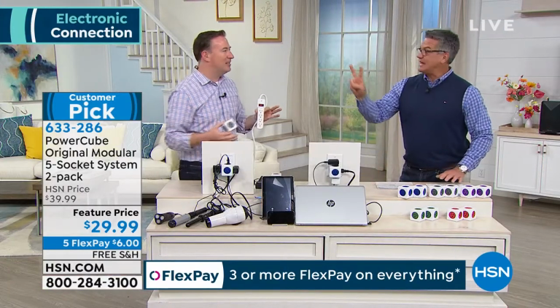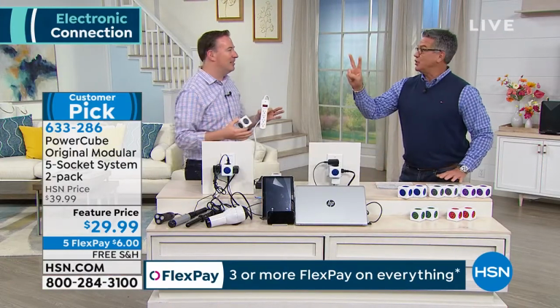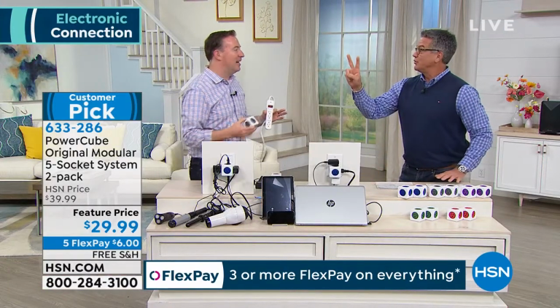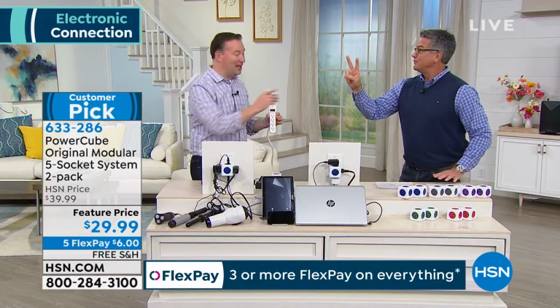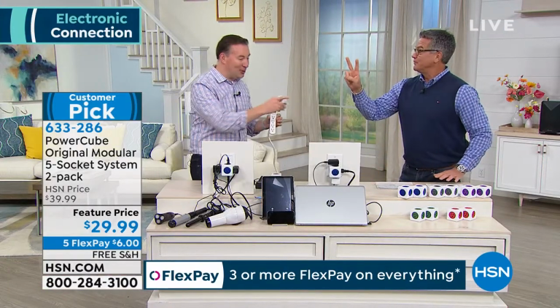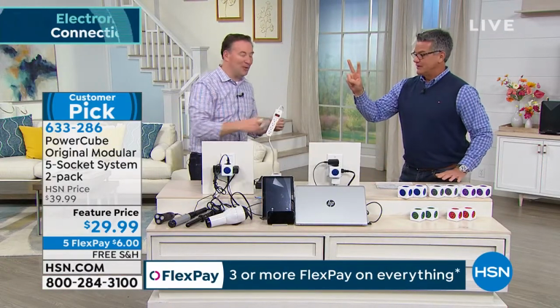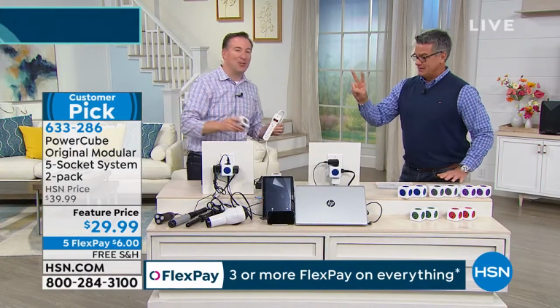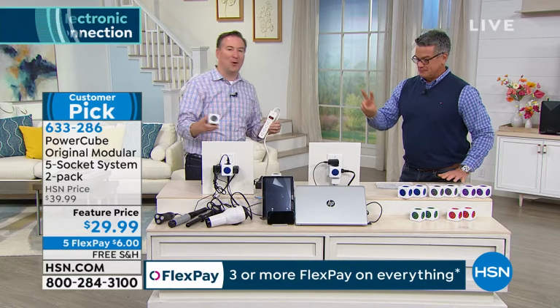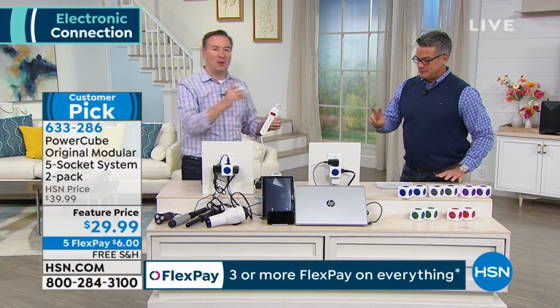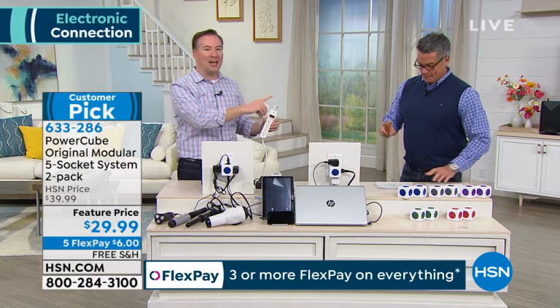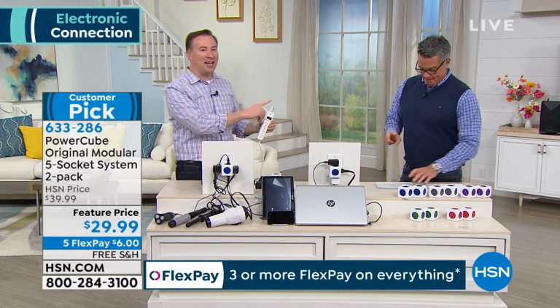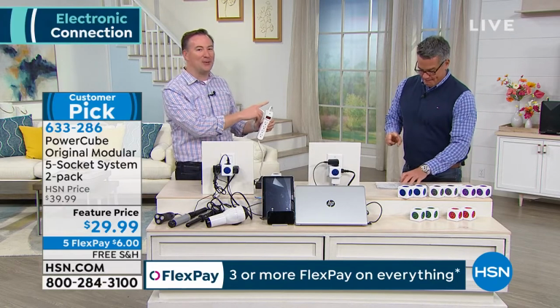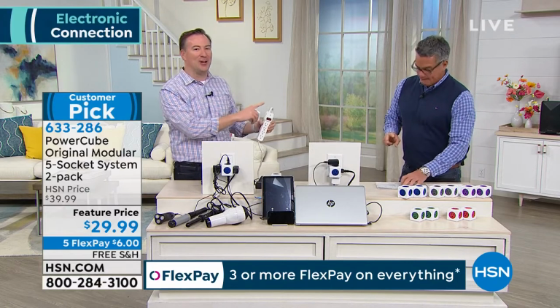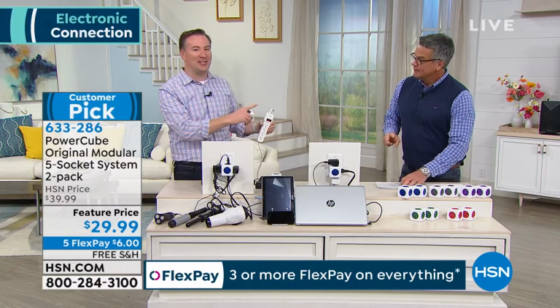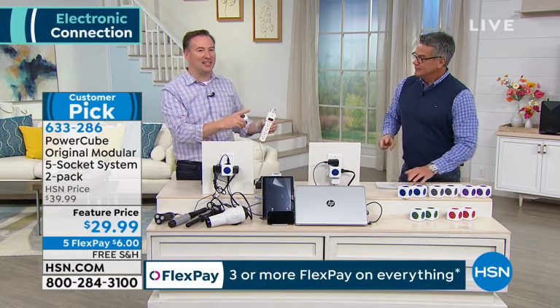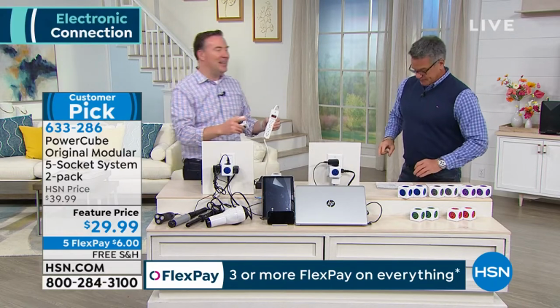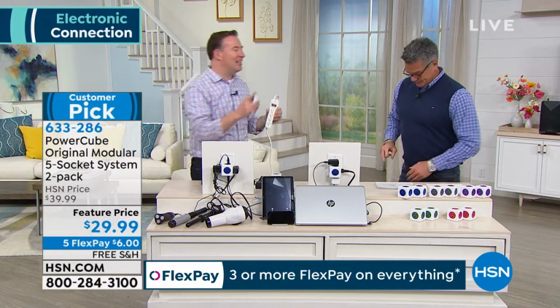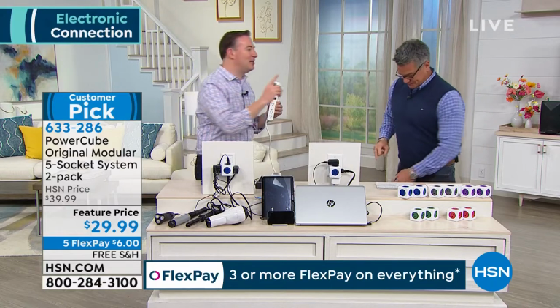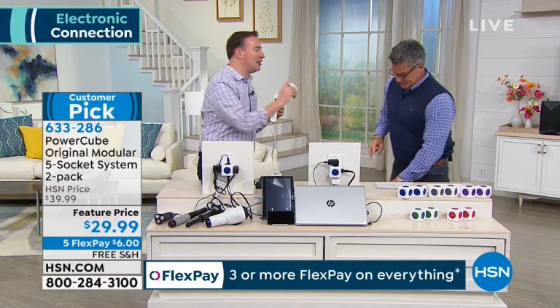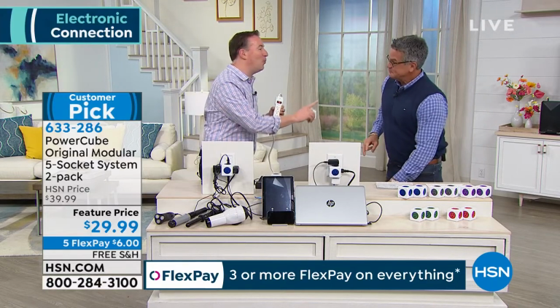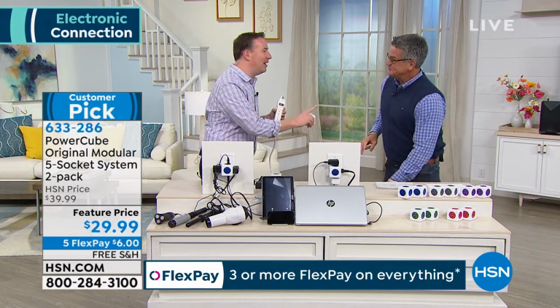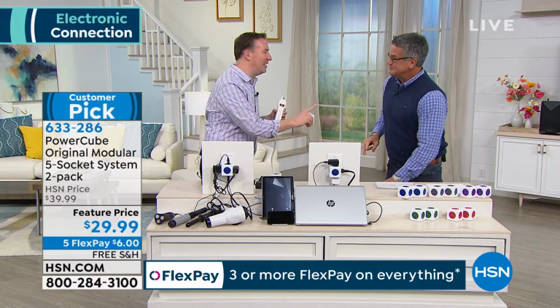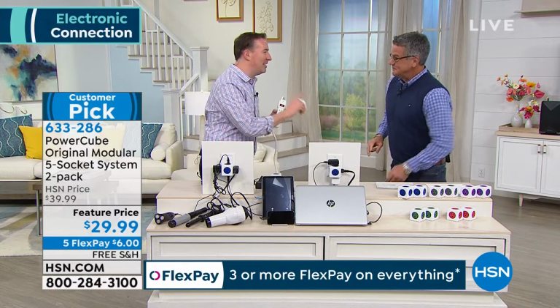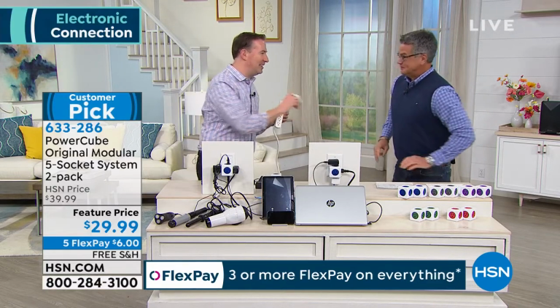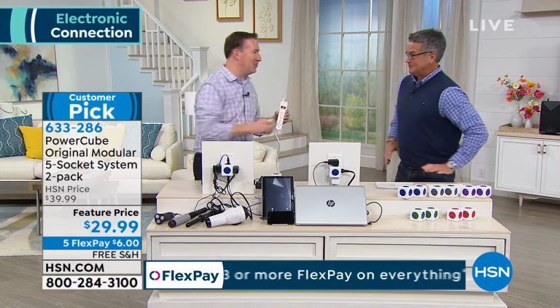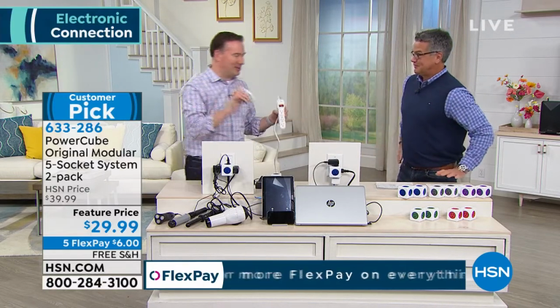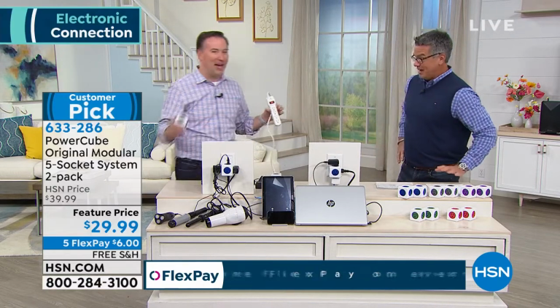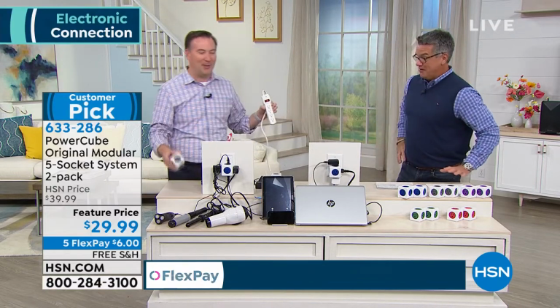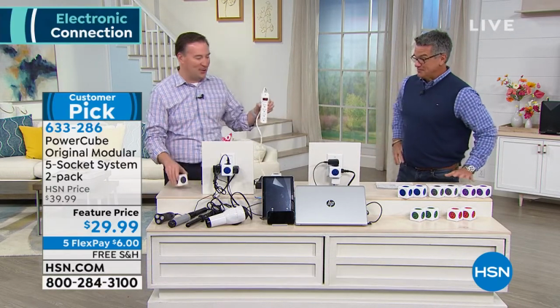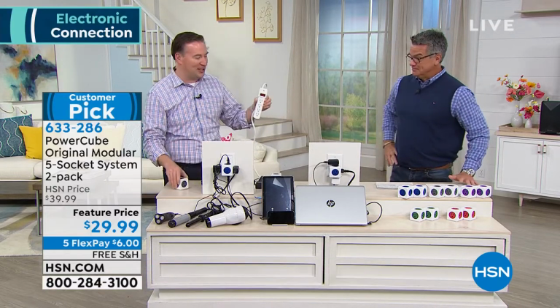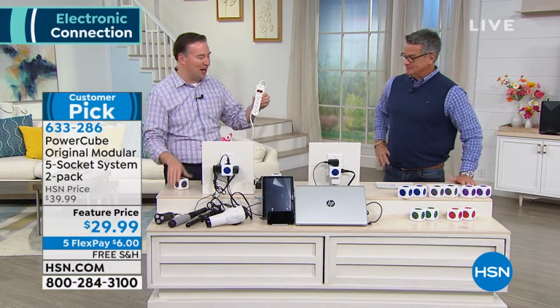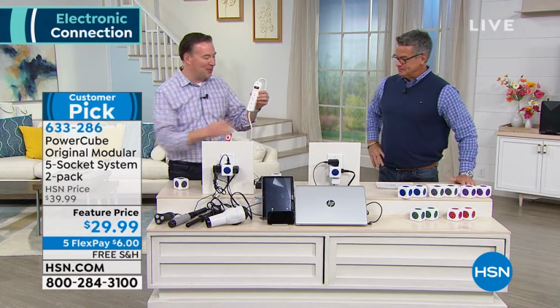This is also a surge protector, so all of your electronics need to be protected. And you get two of them. When Guy and I first launched this, this was one of these at this price. Now that we have two, it's incredible.